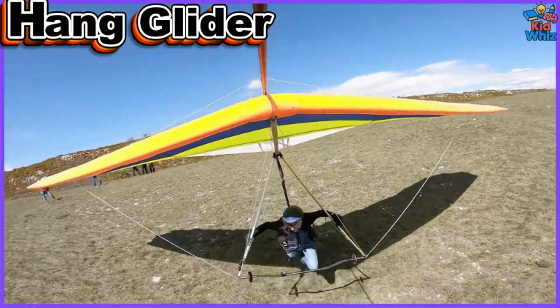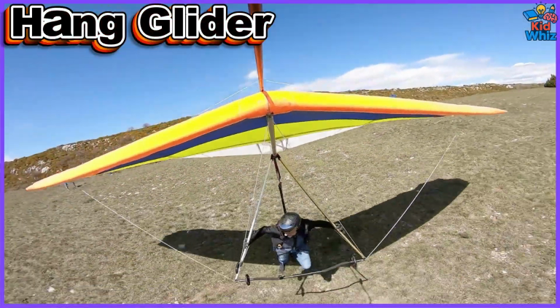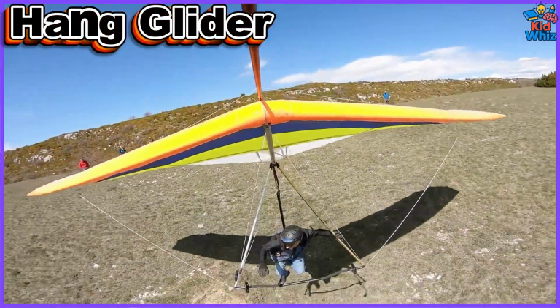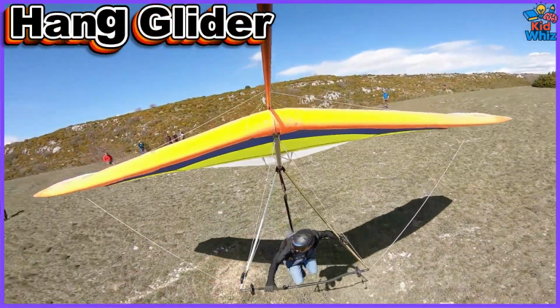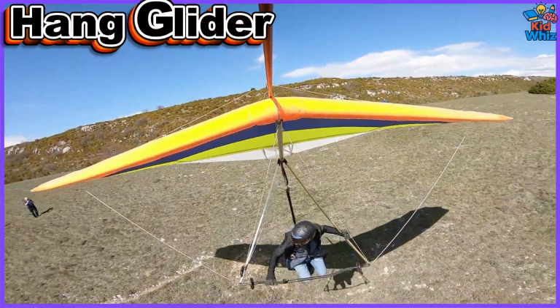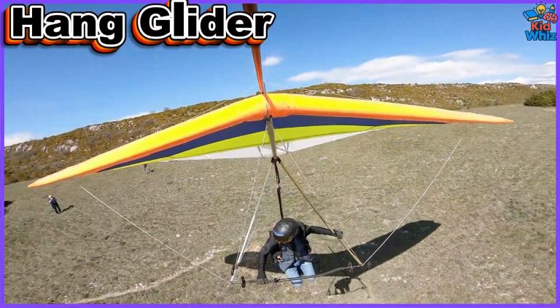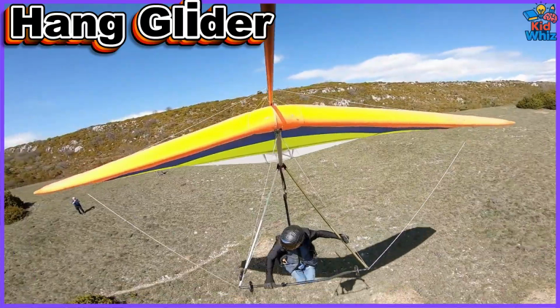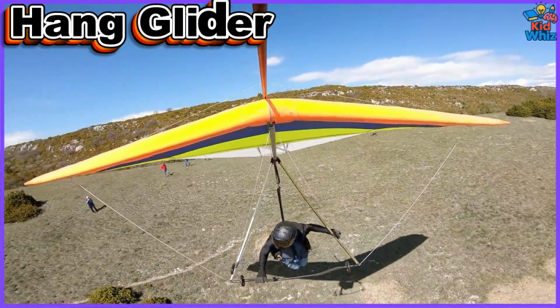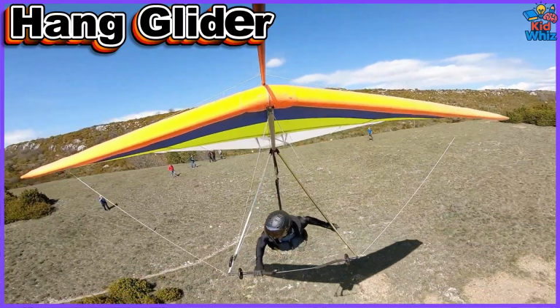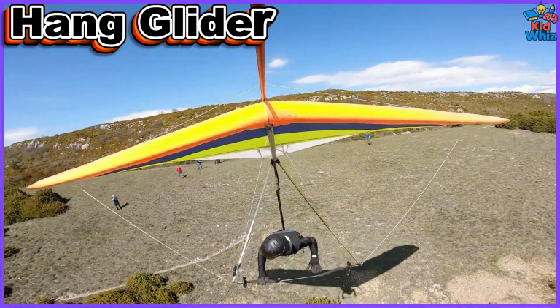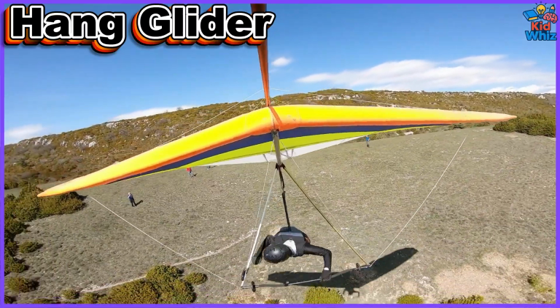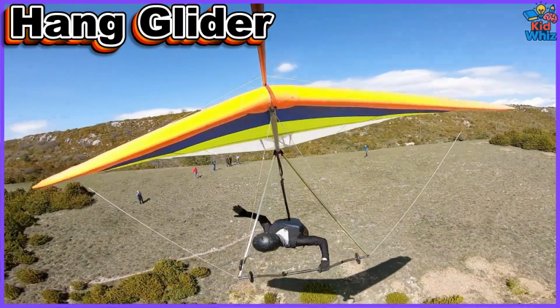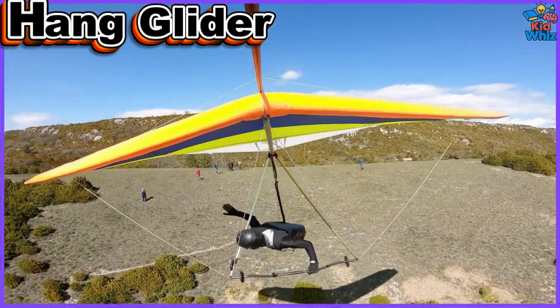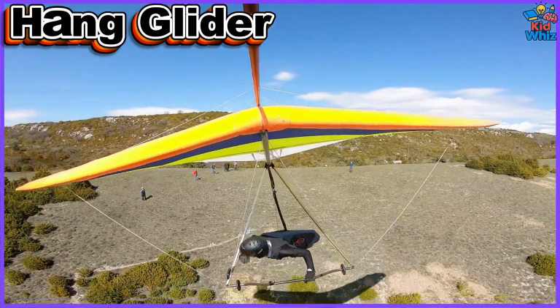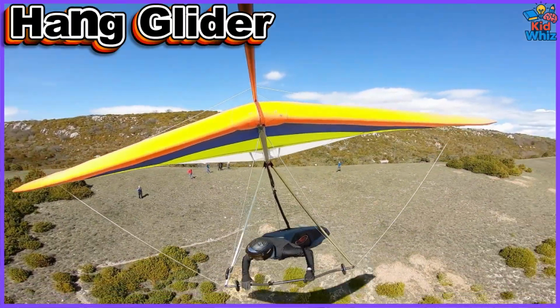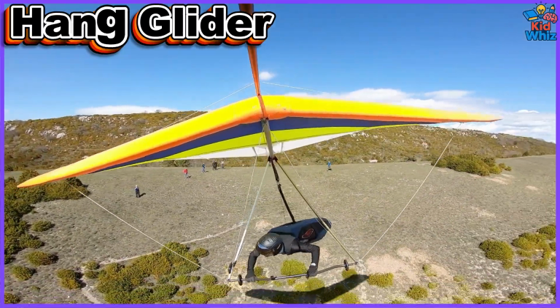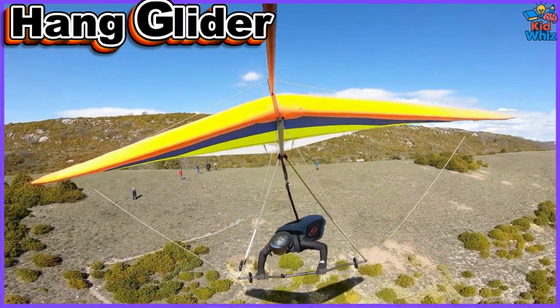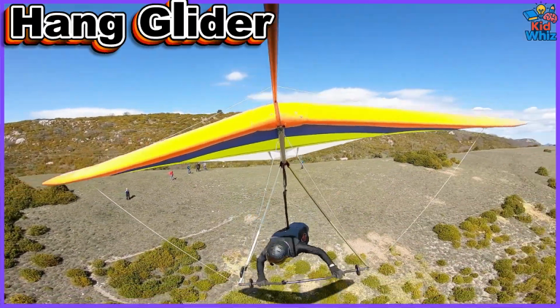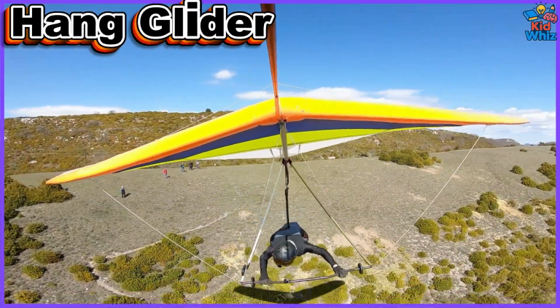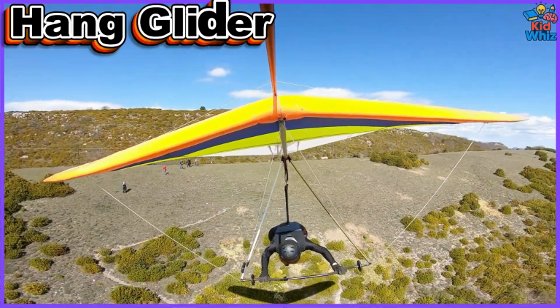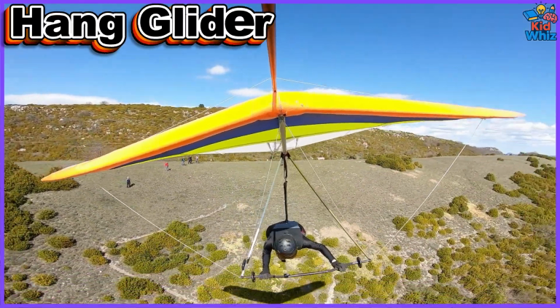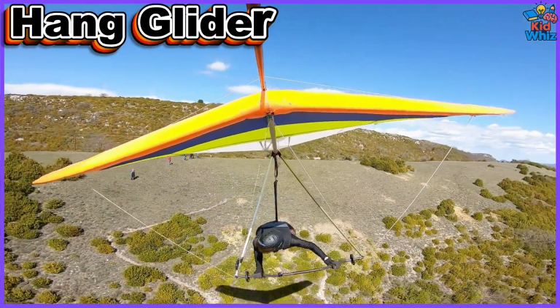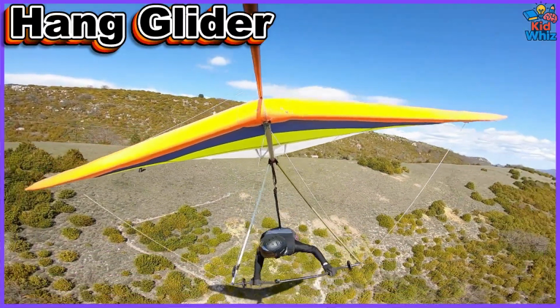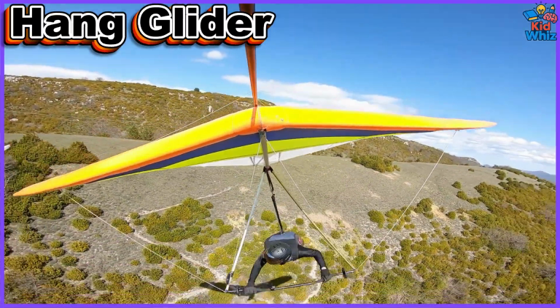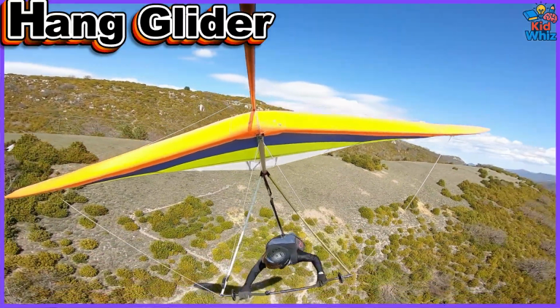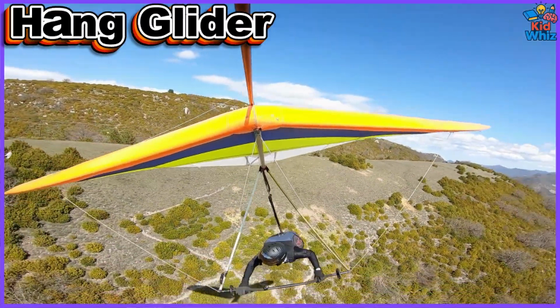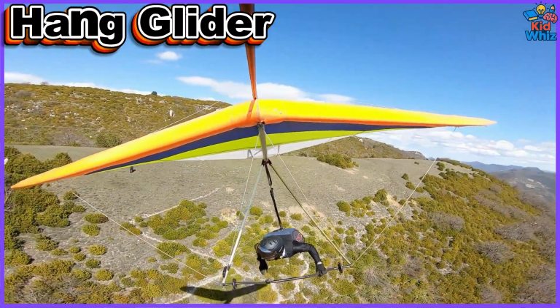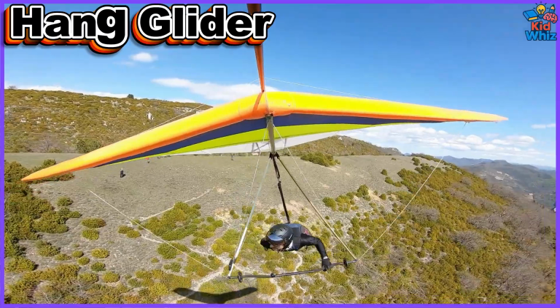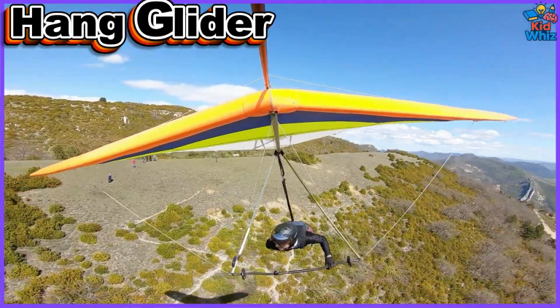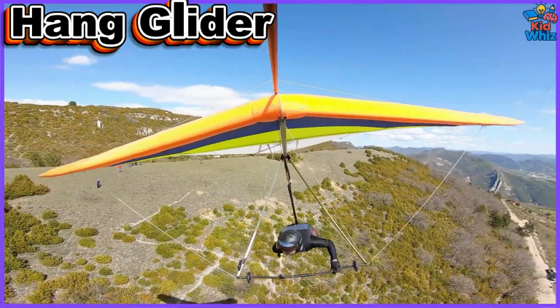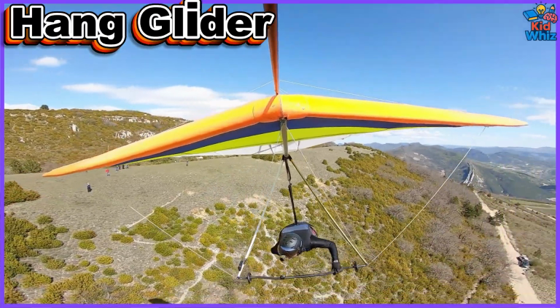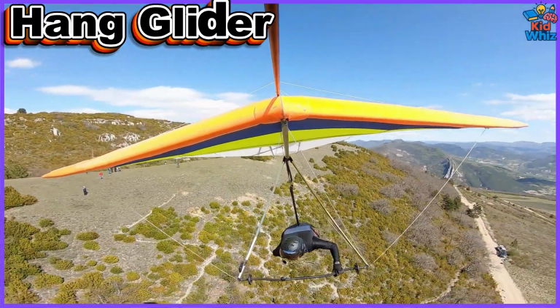This is a hang glider — a hand-controlled aluminum frame glider, giving a thrilling flight experience over cliffs and coastal winds.